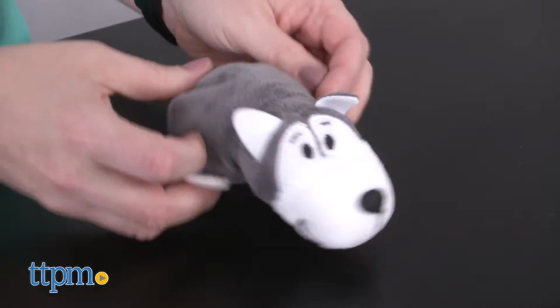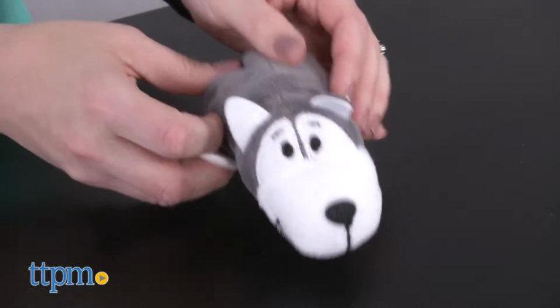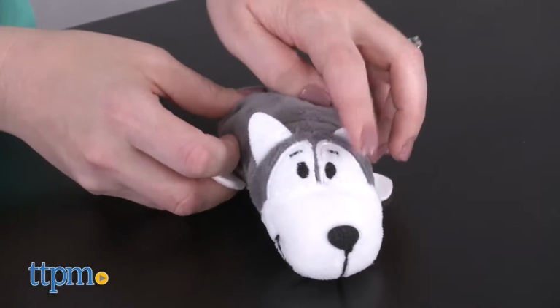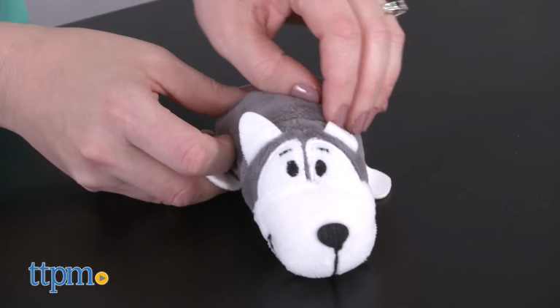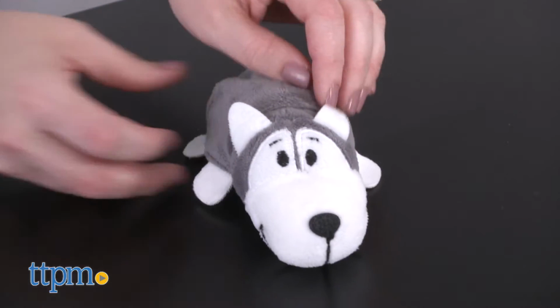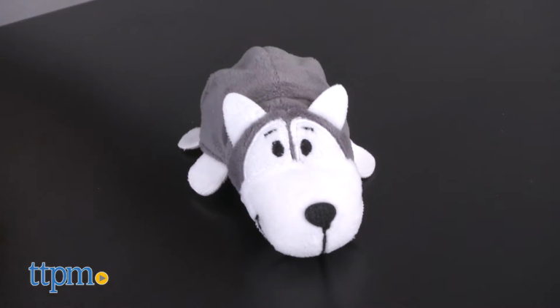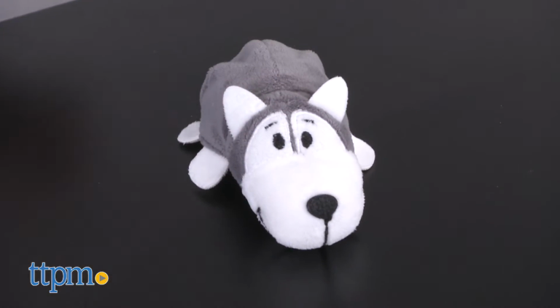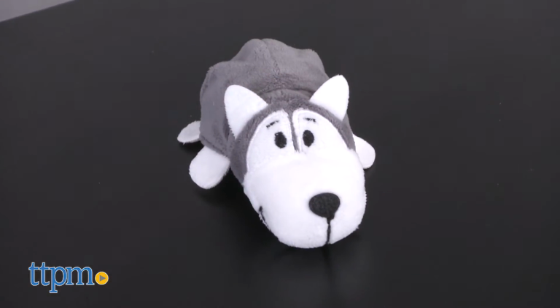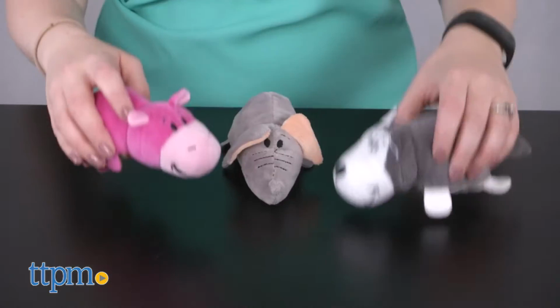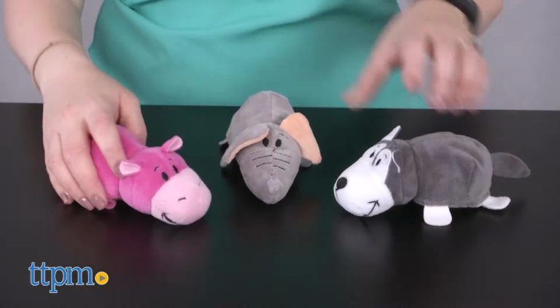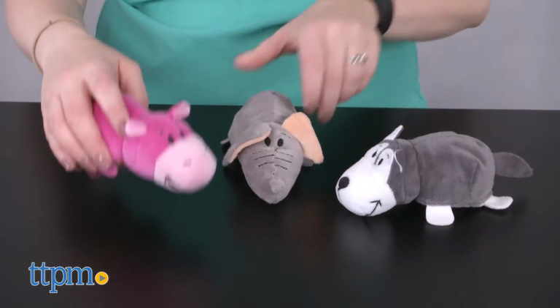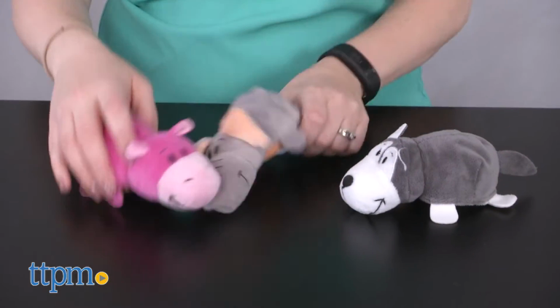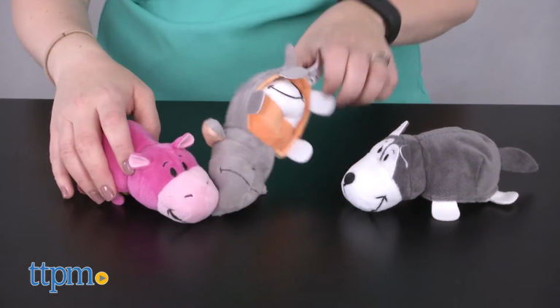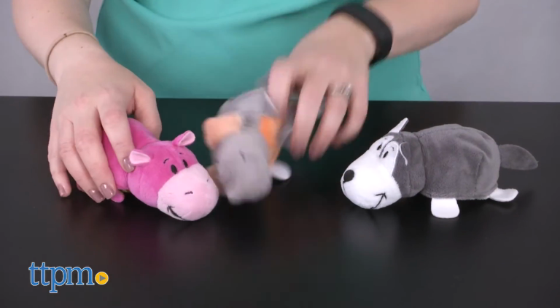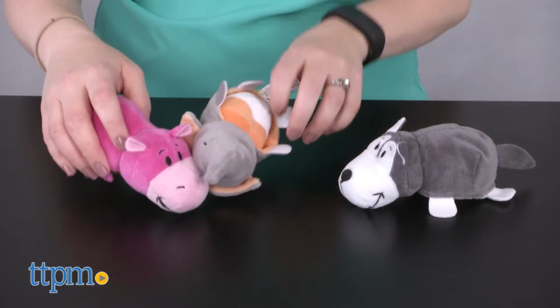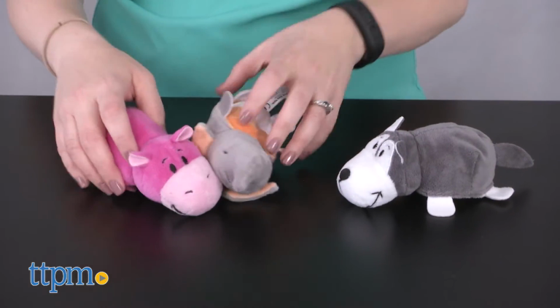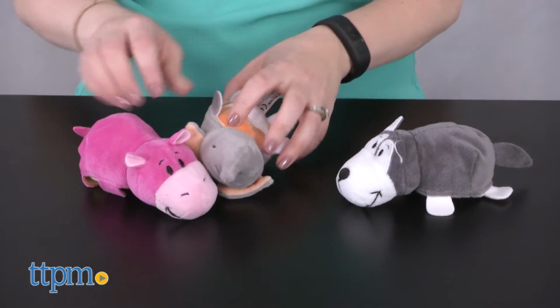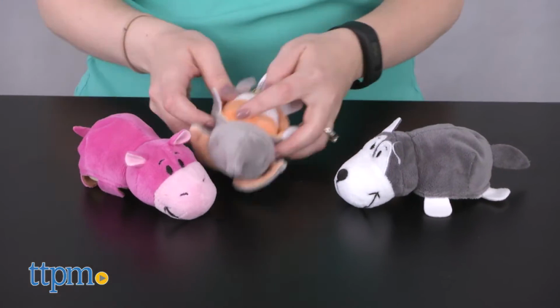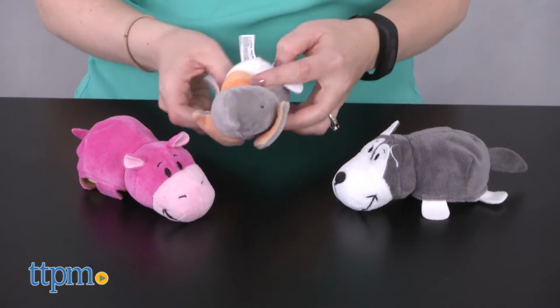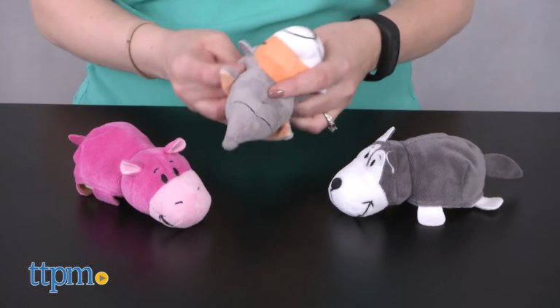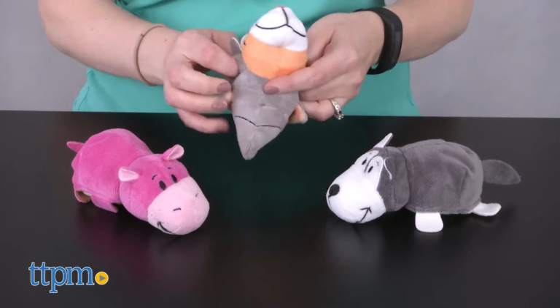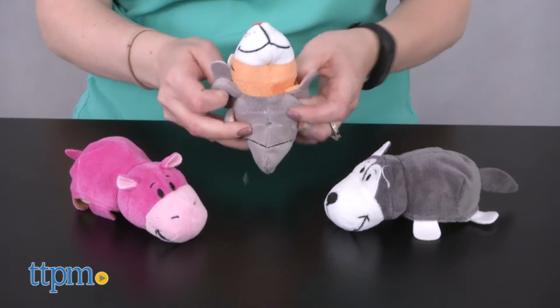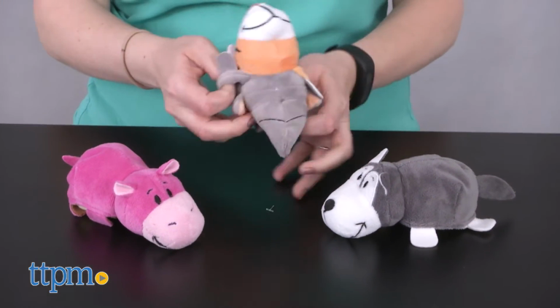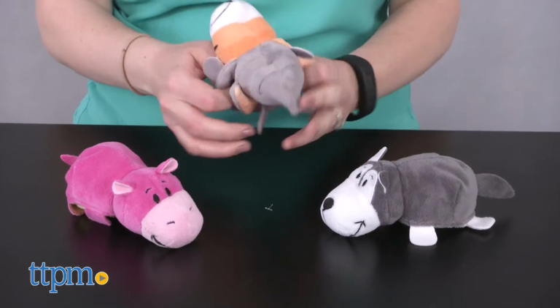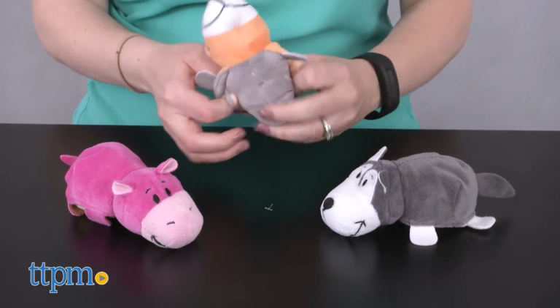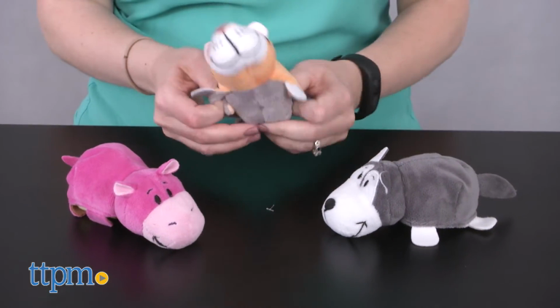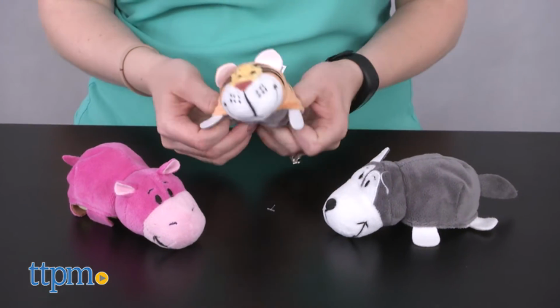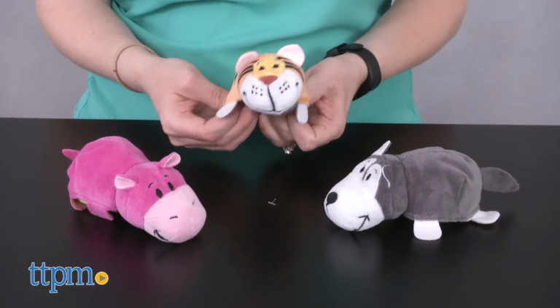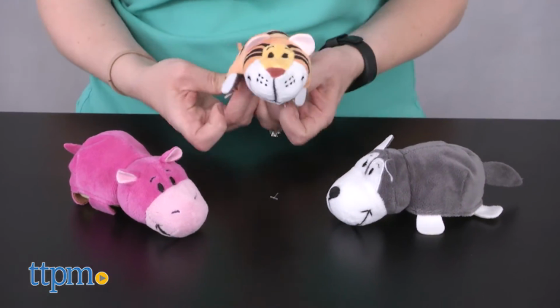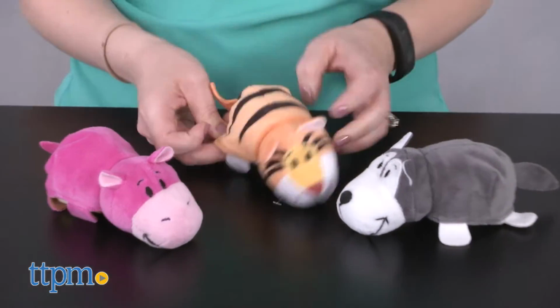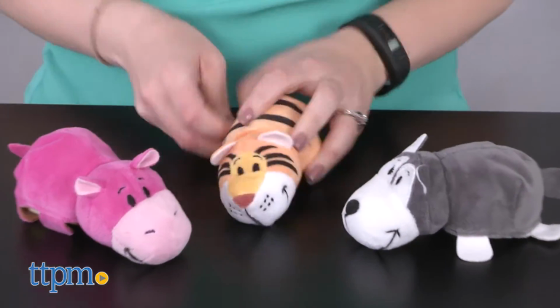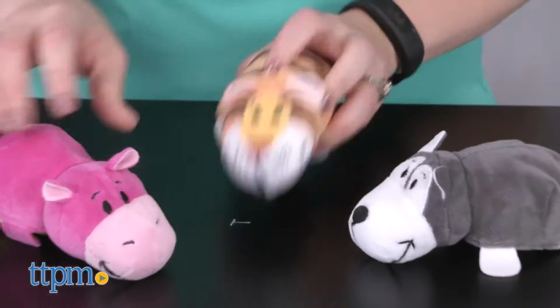Each is sold separately. Kids ages 3 and up are going to like collecting not one, but two stuffed animals in one.